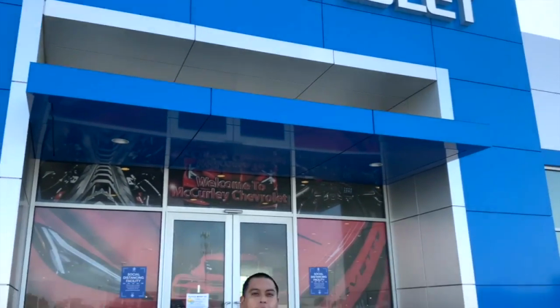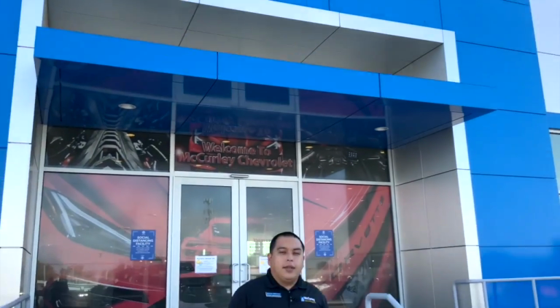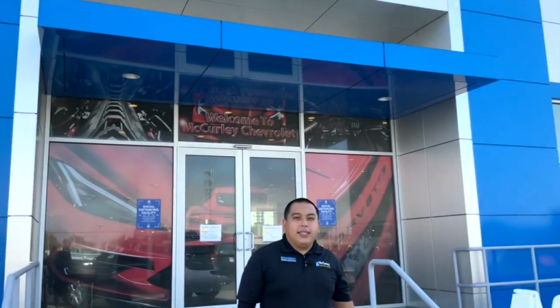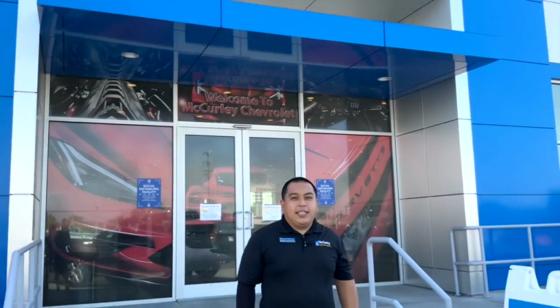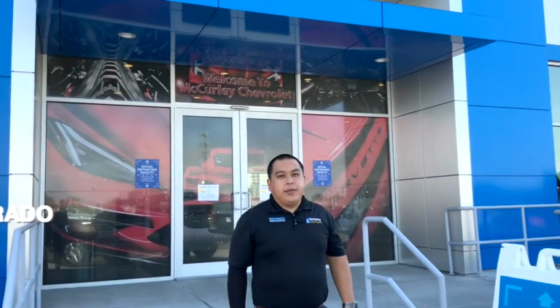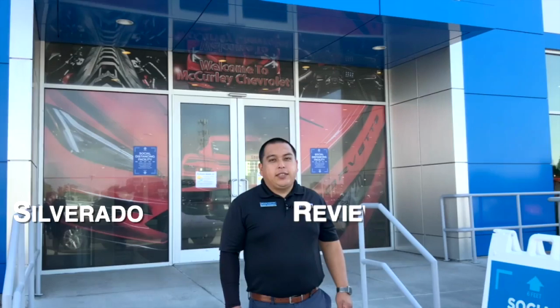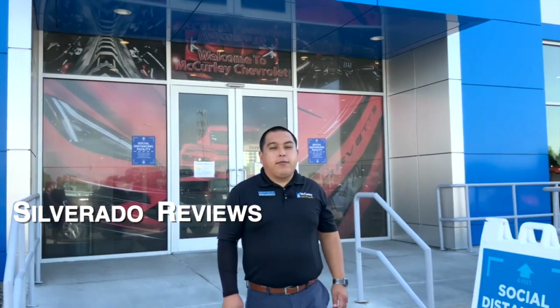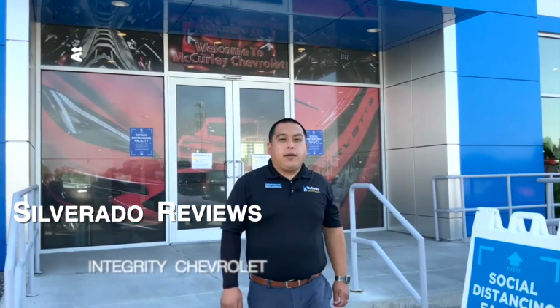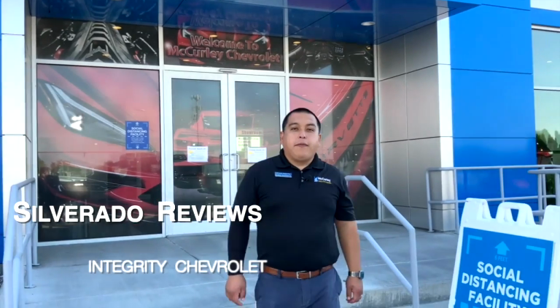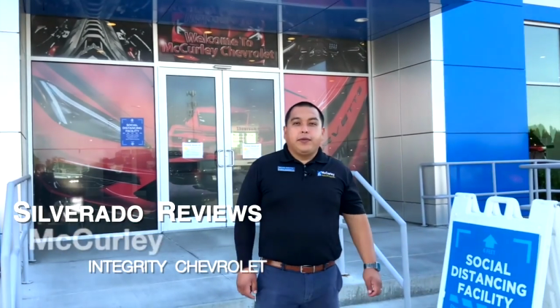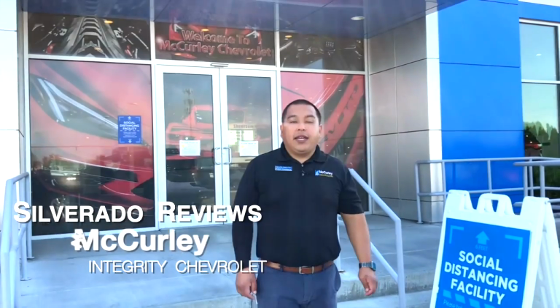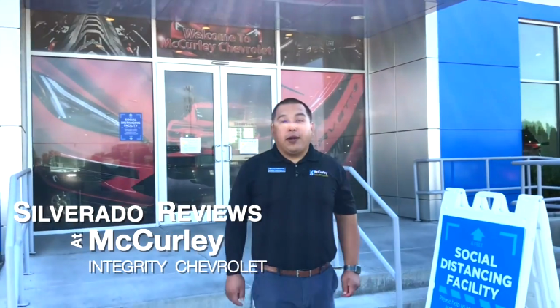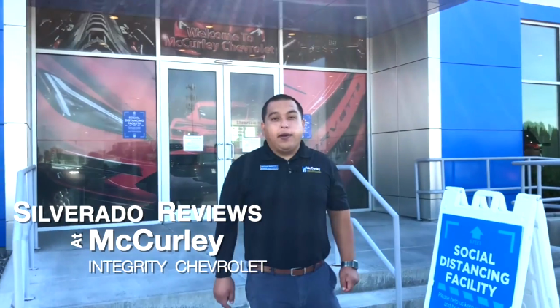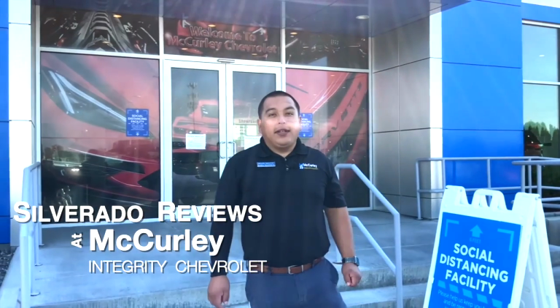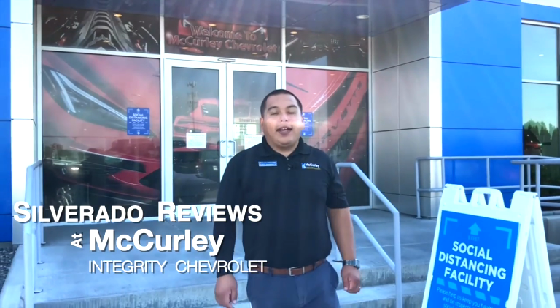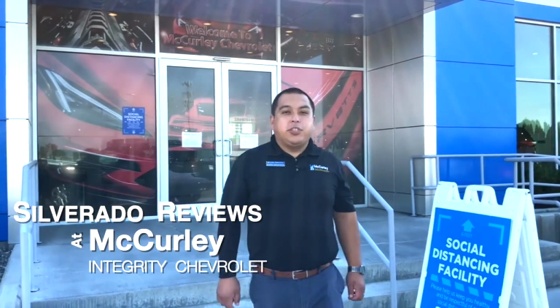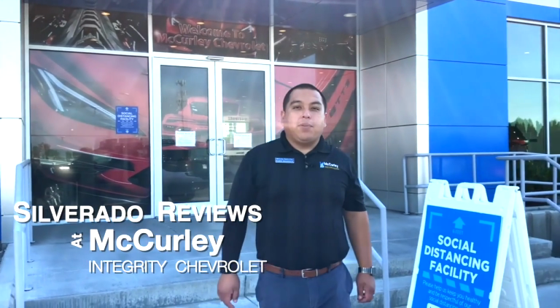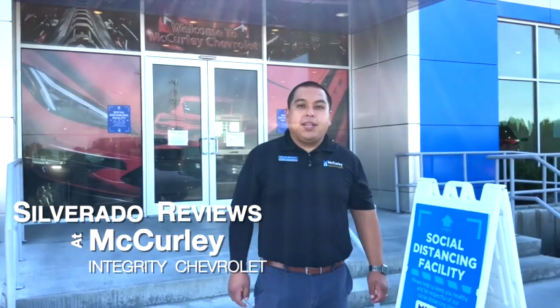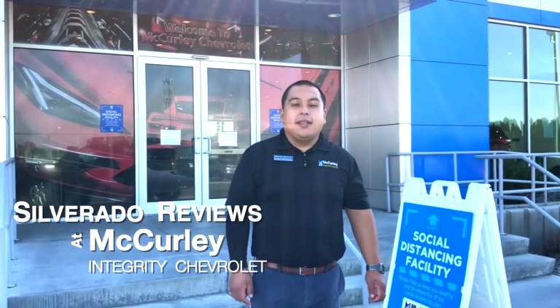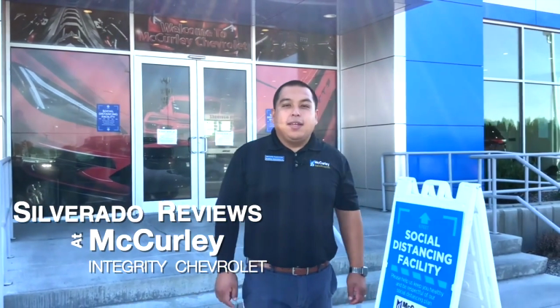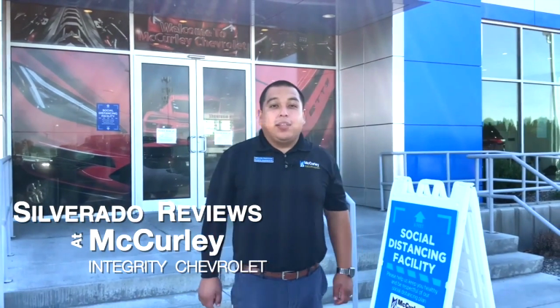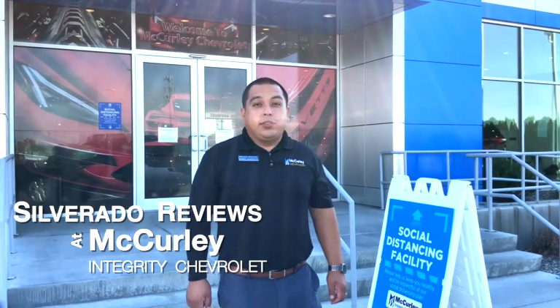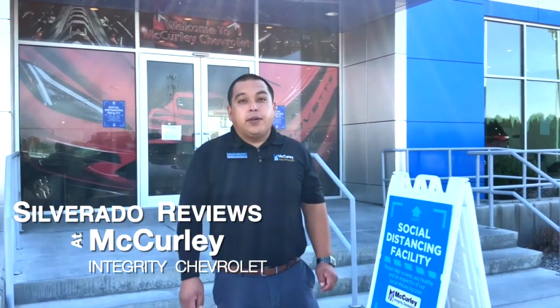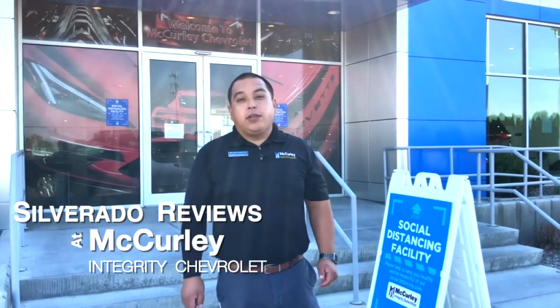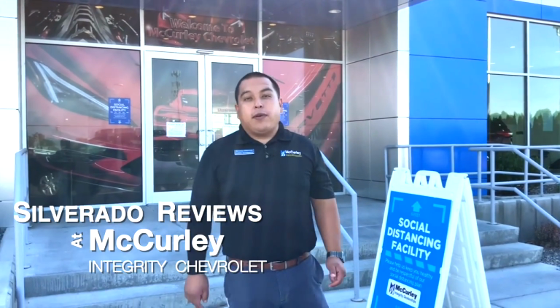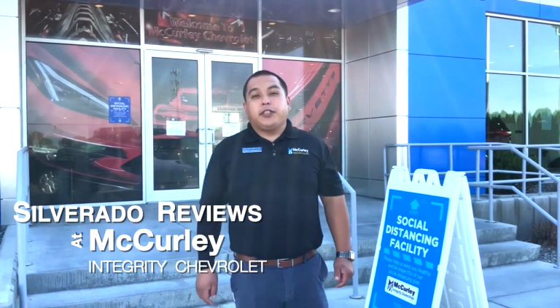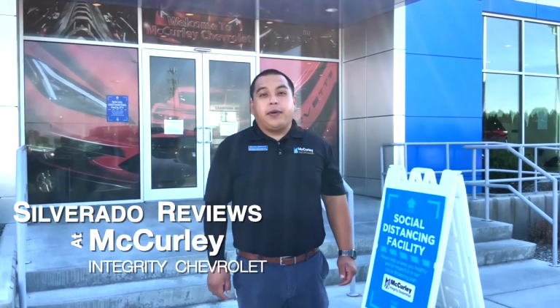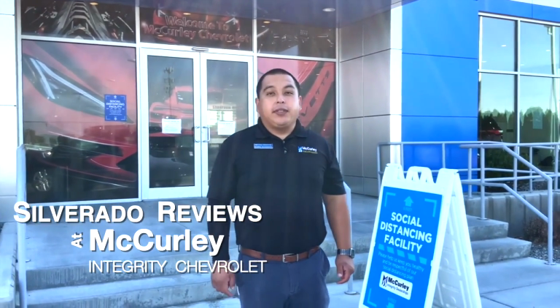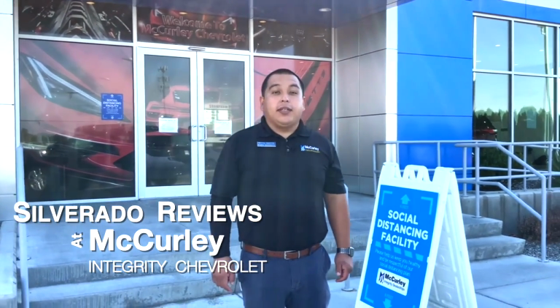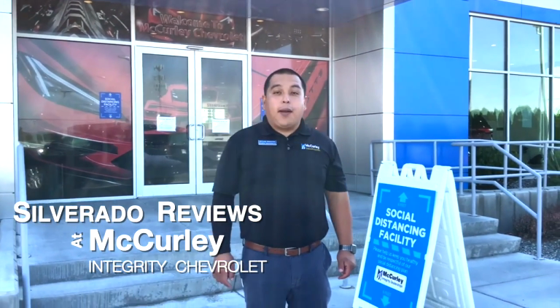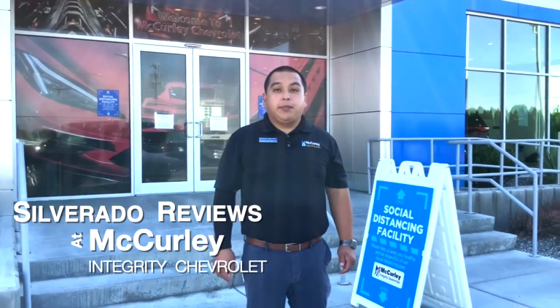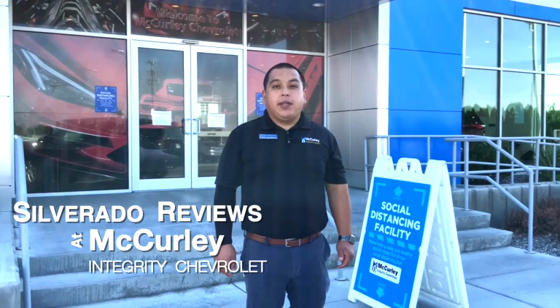This has been Silverado reviews at McCurley Integrity Chevrolet. Let us know your Silverado experience in the comments below.